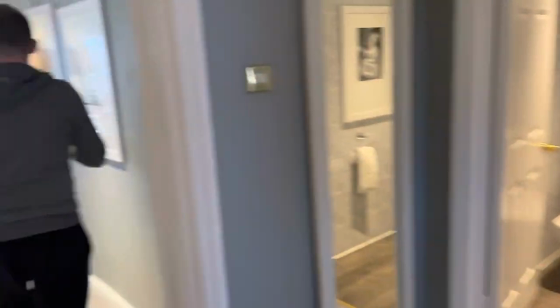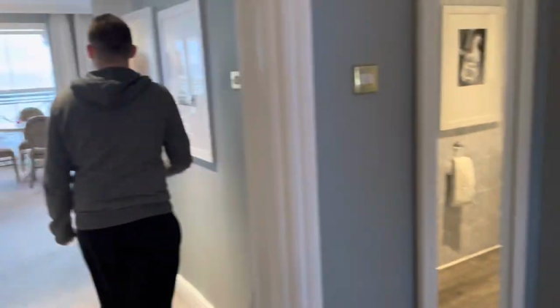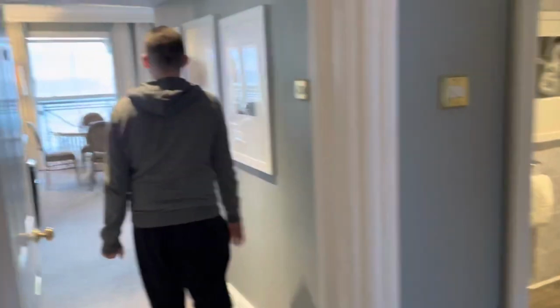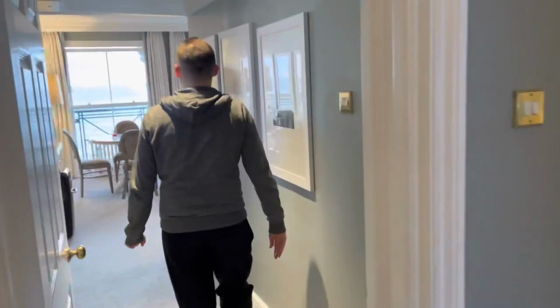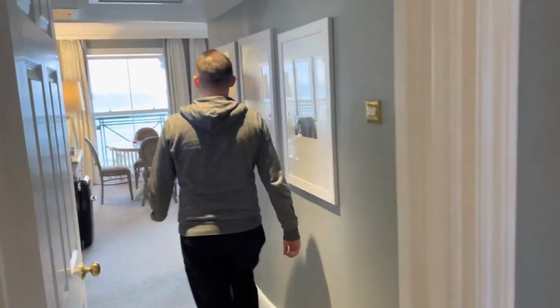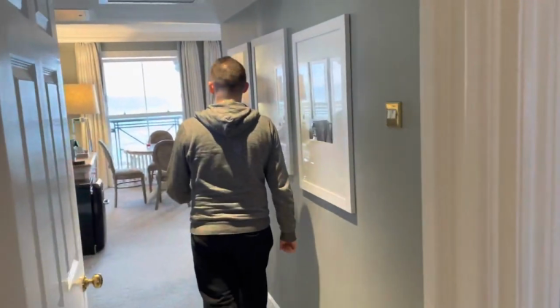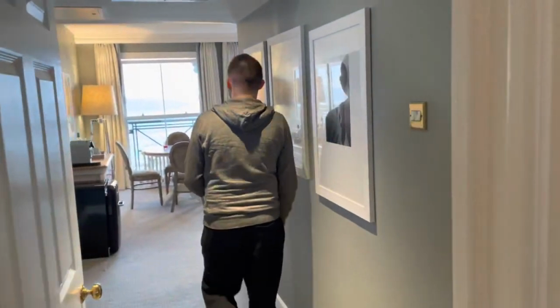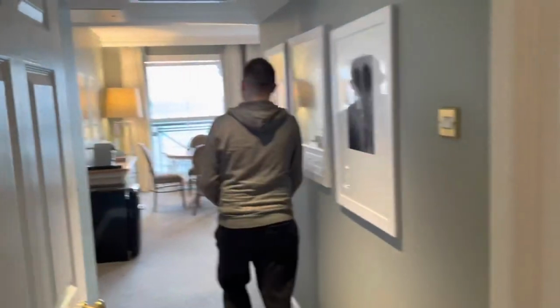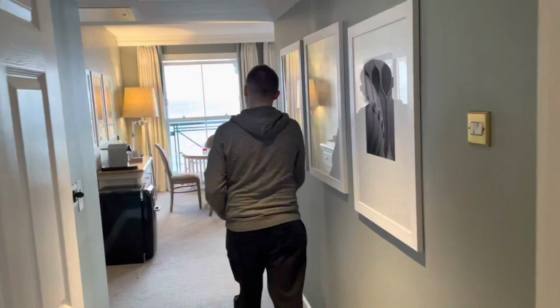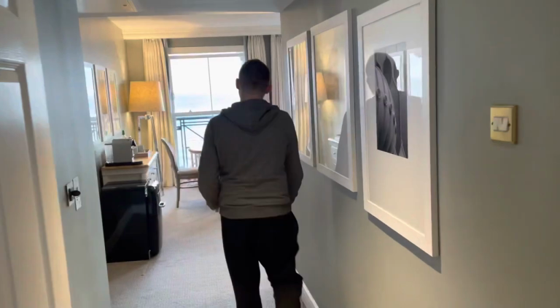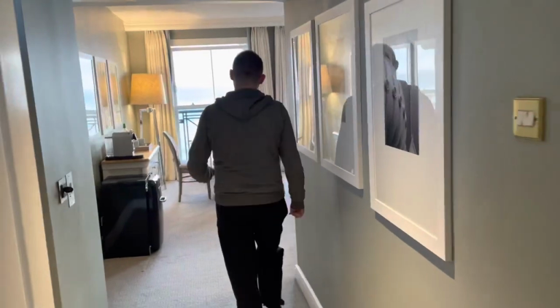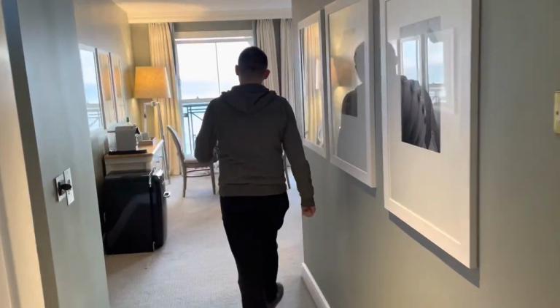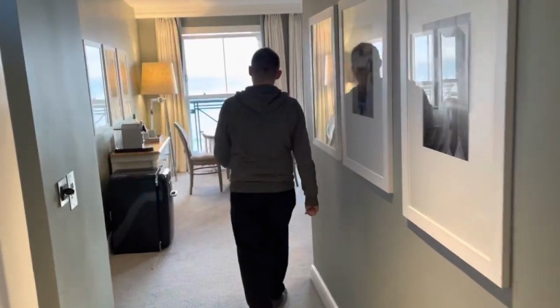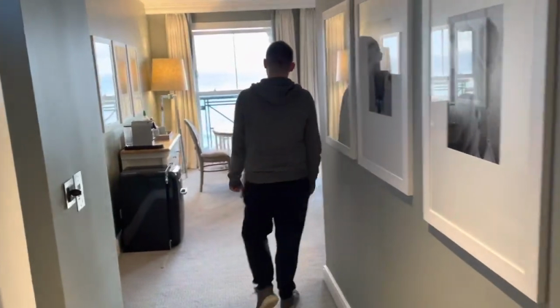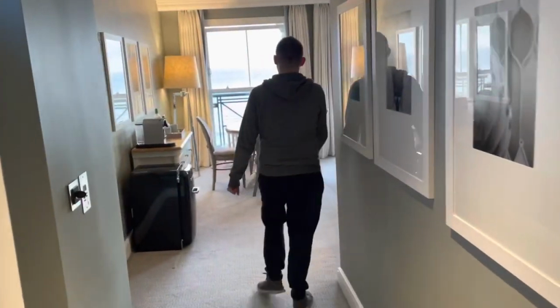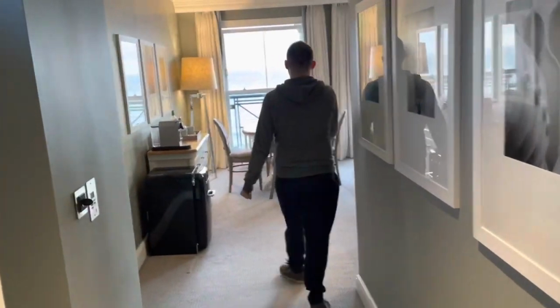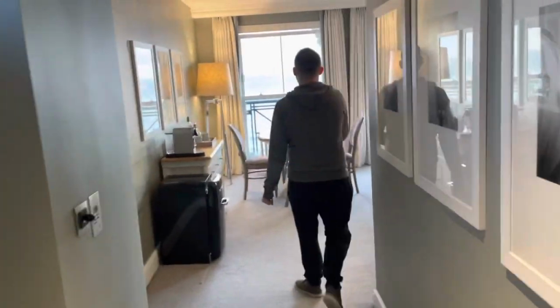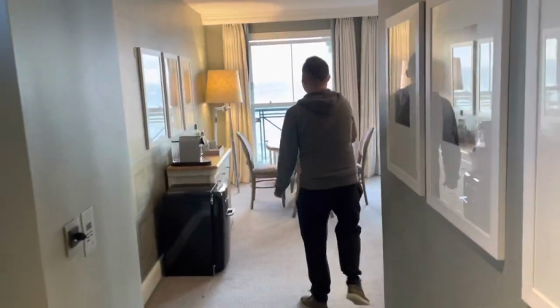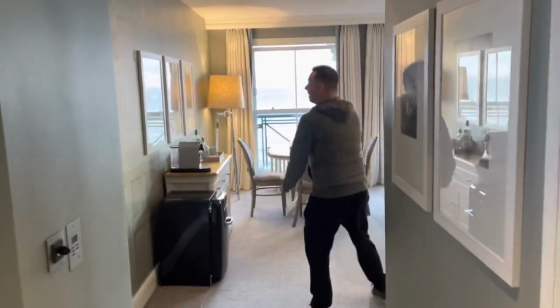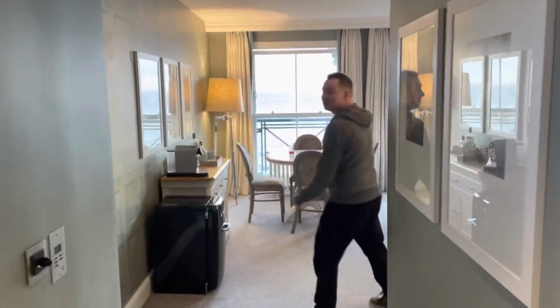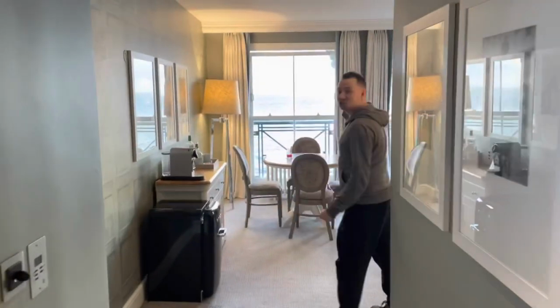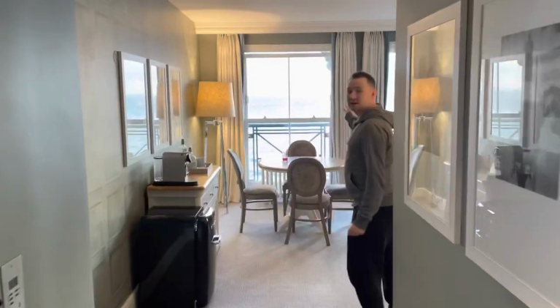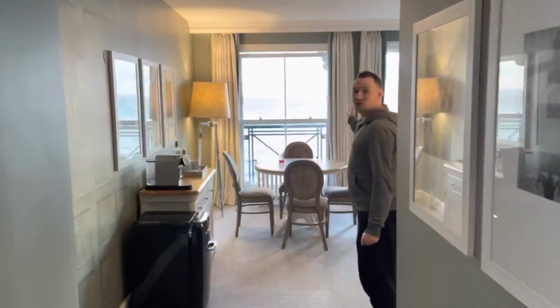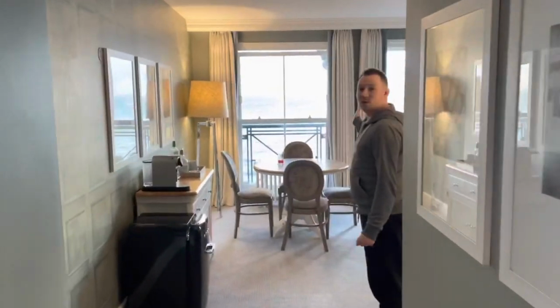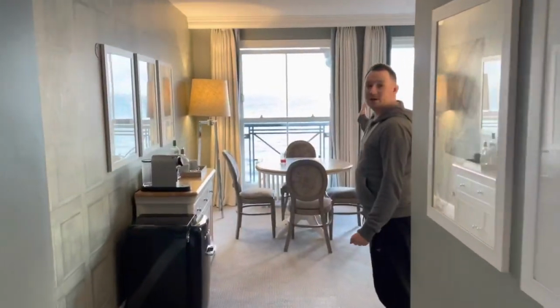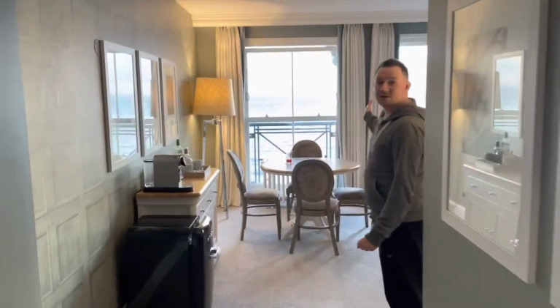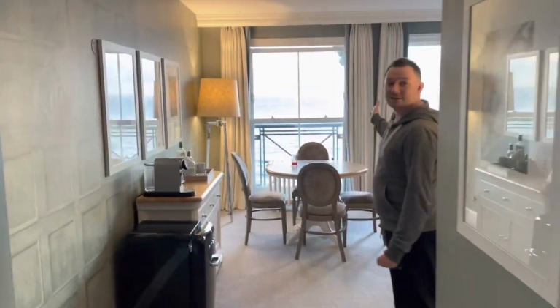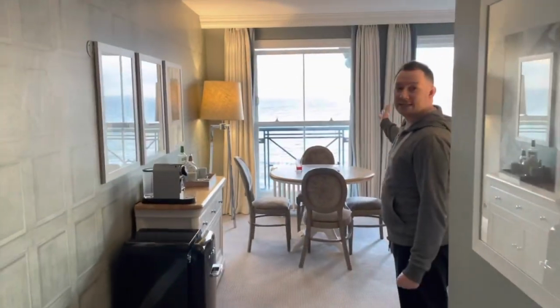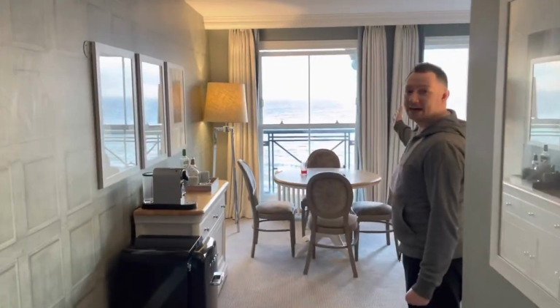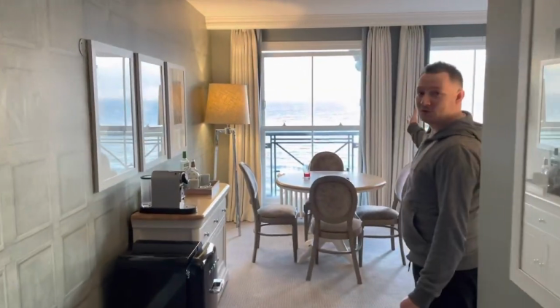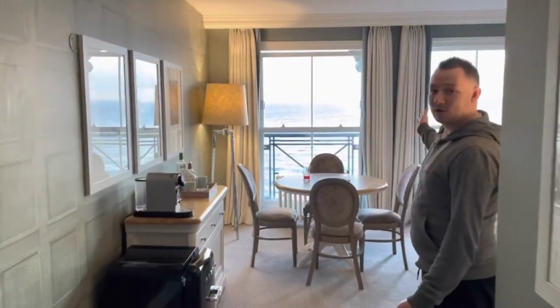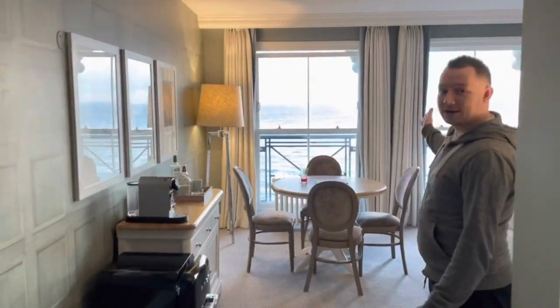This is the most impressive part — follow me into the living room and straight away you can see that view outside.